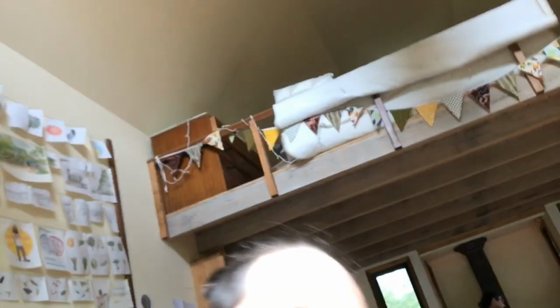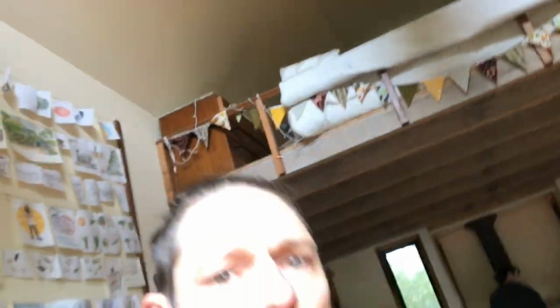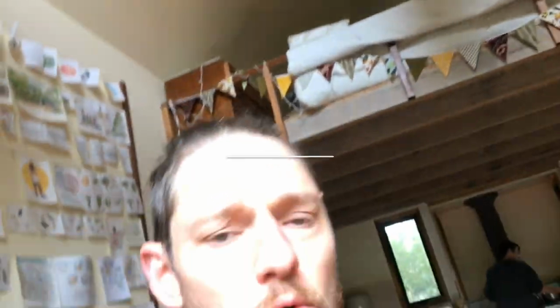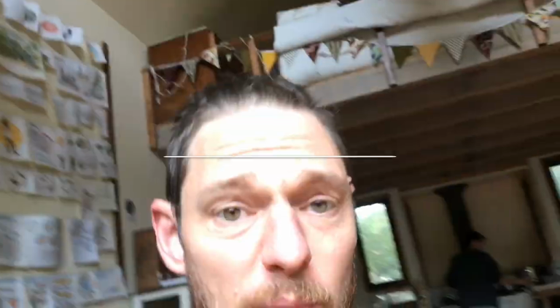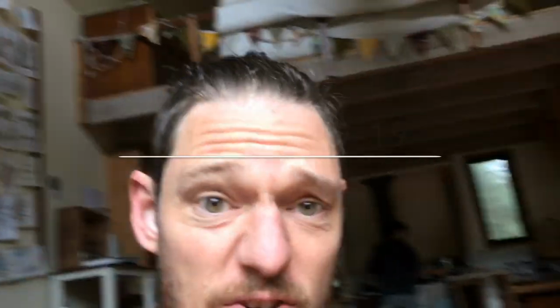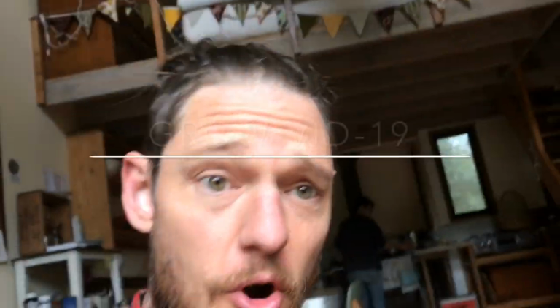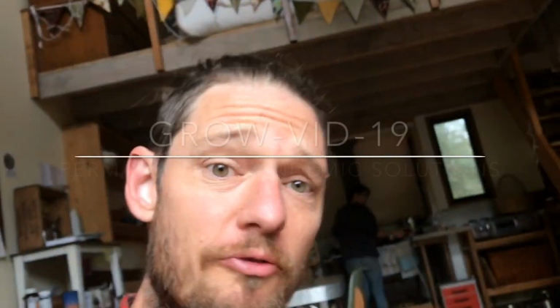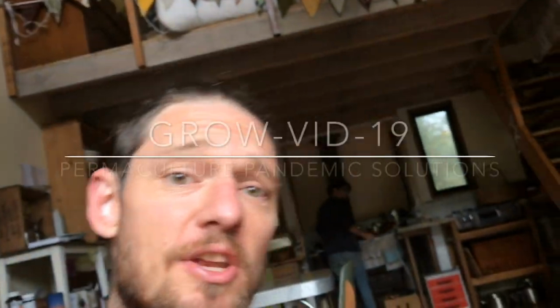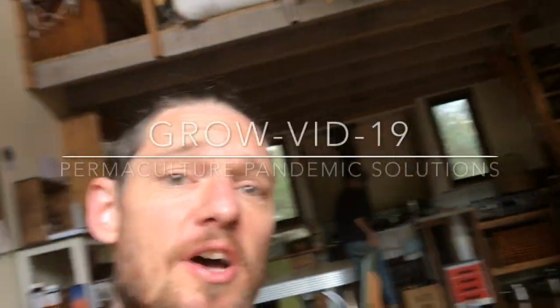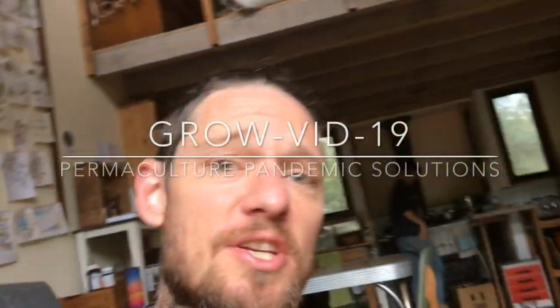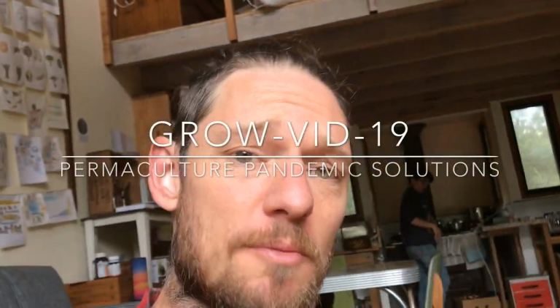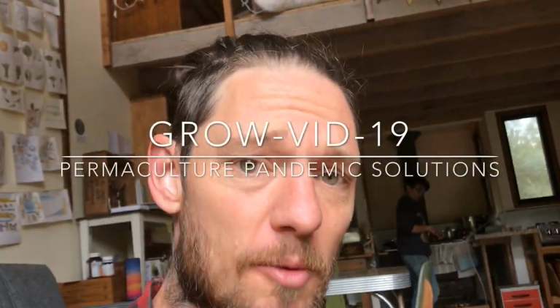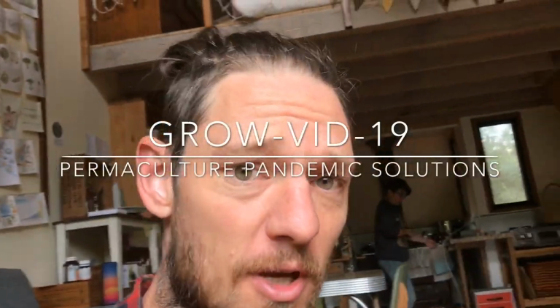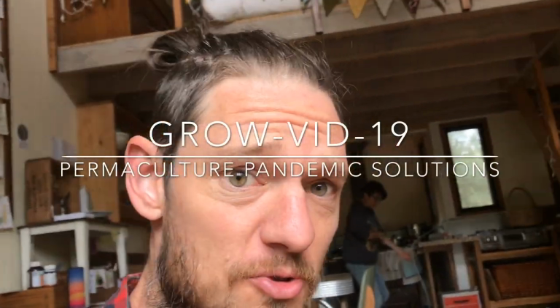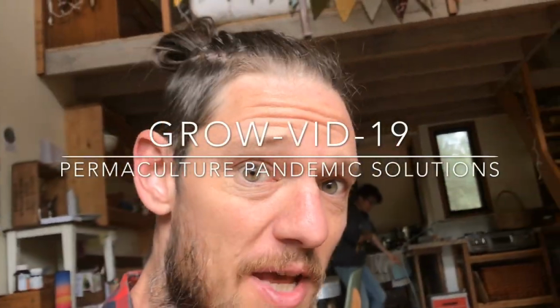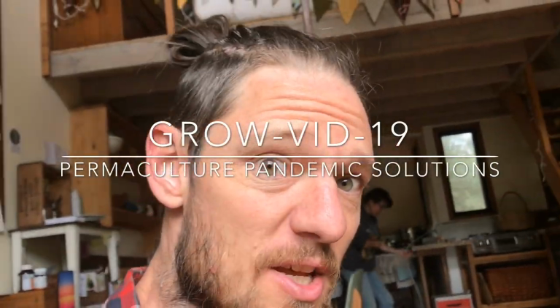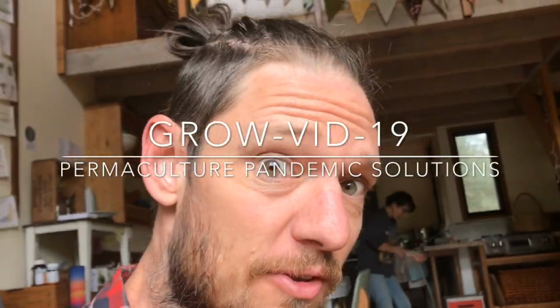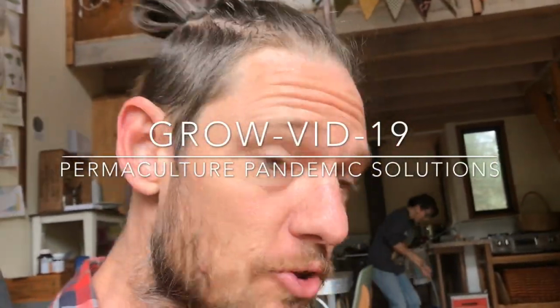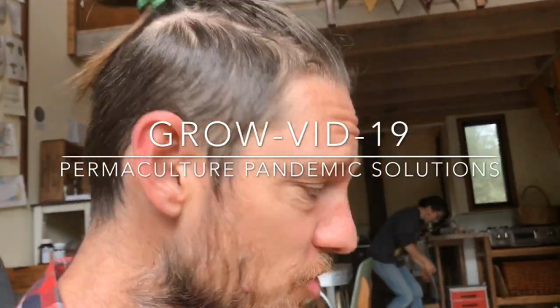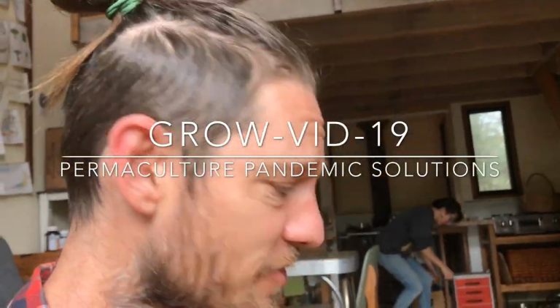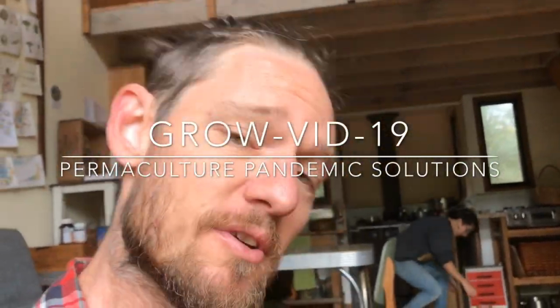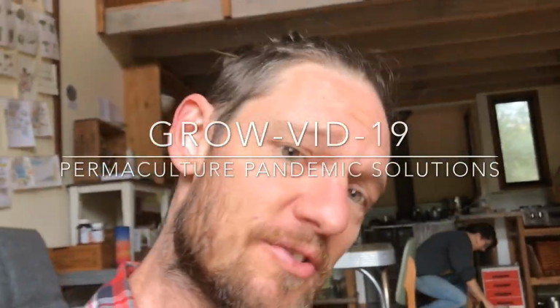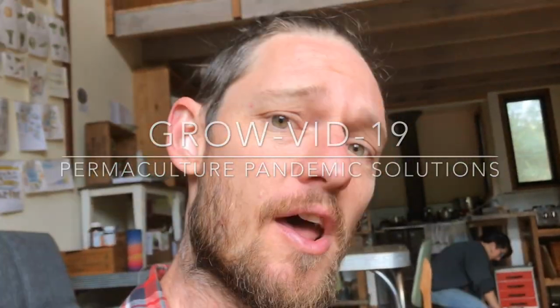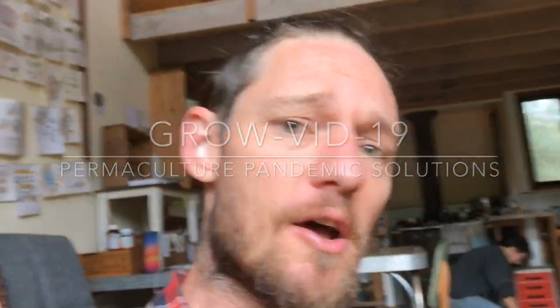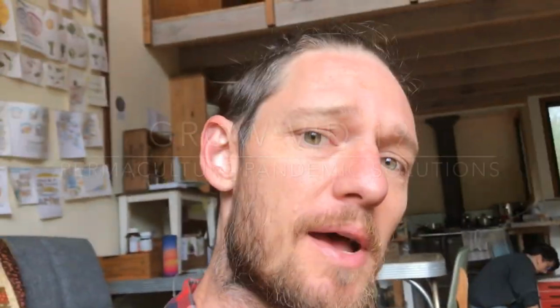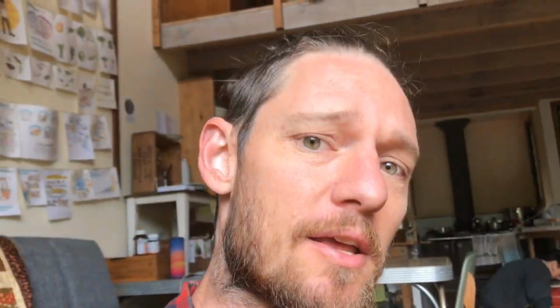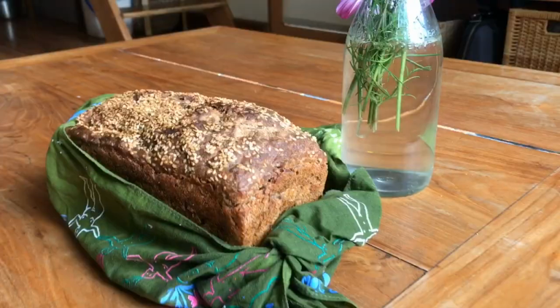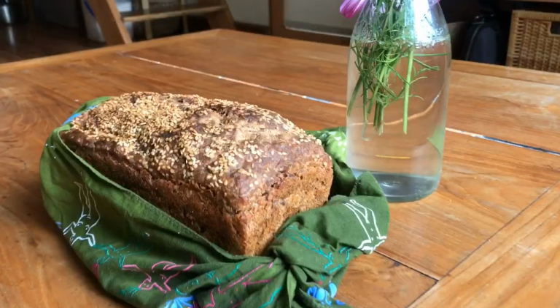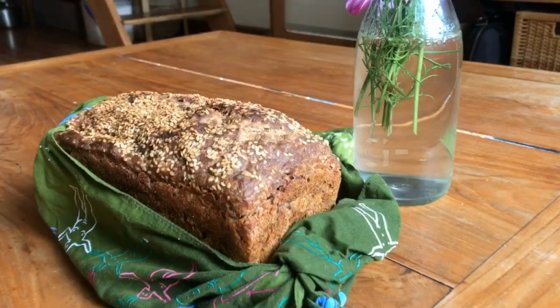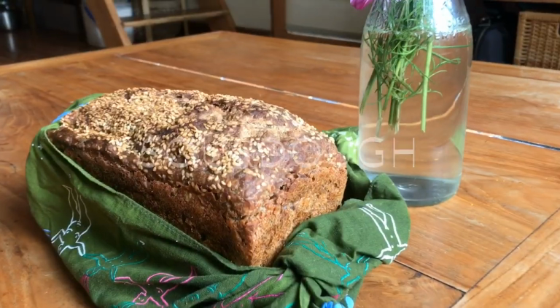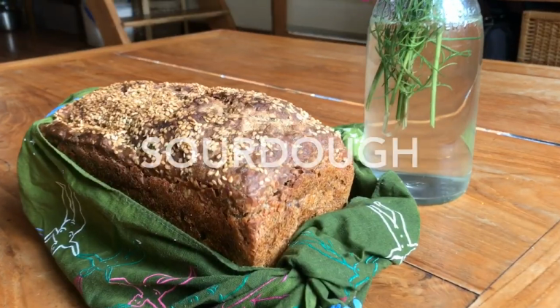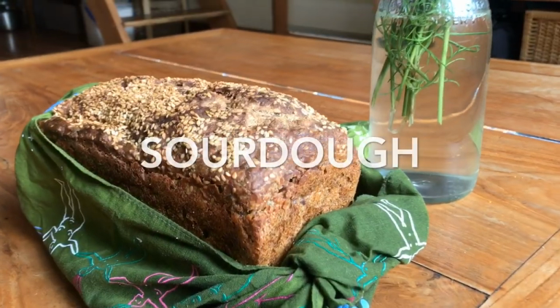Welcome back to GrowVid19 Permaculture Pandemic Solutions. Today I'm making sourdough.